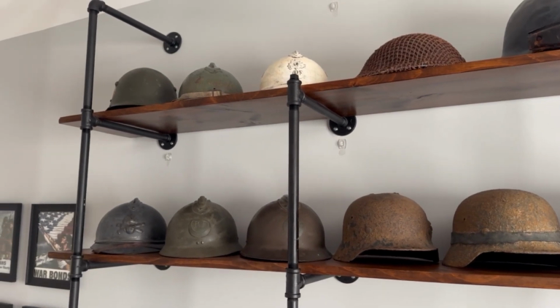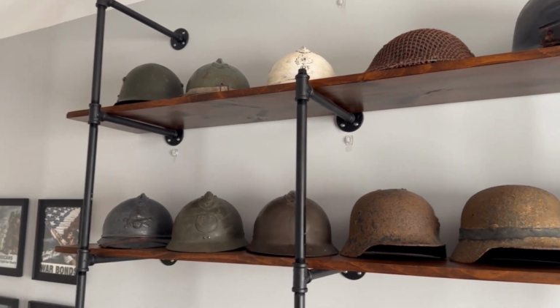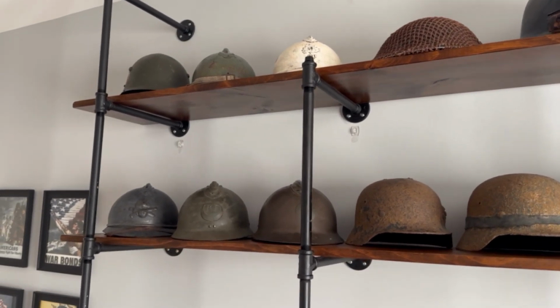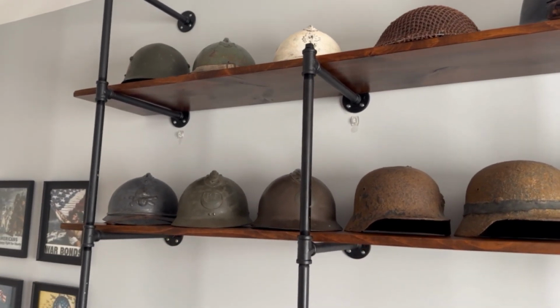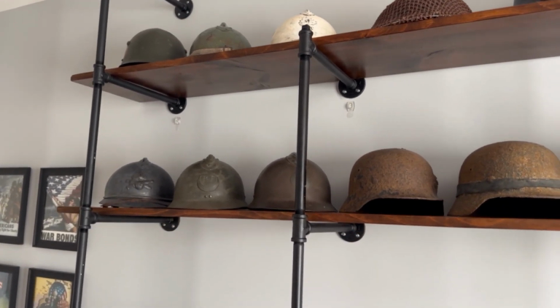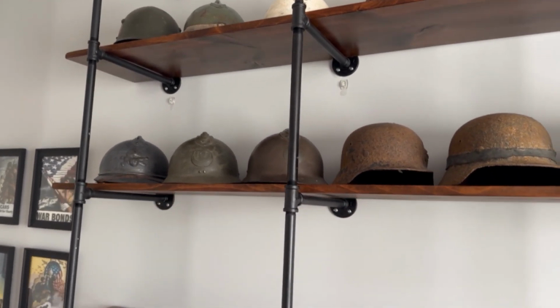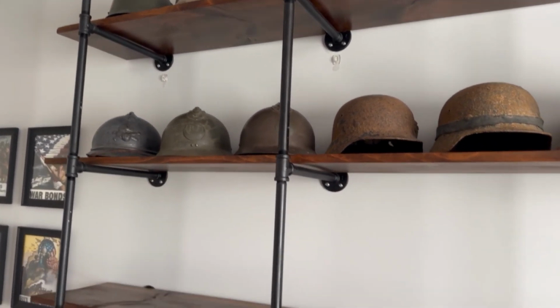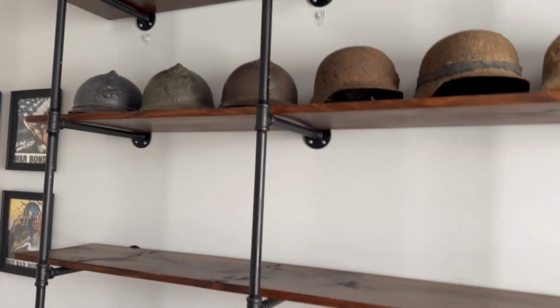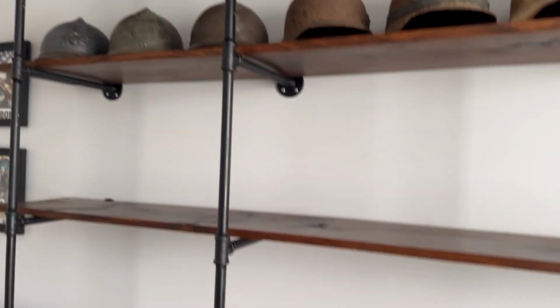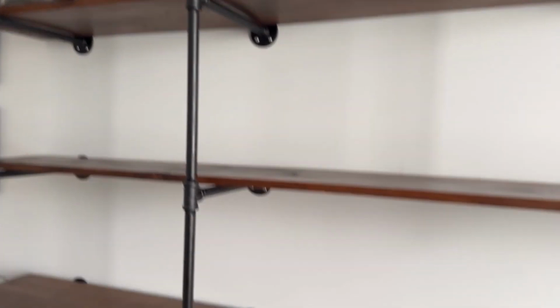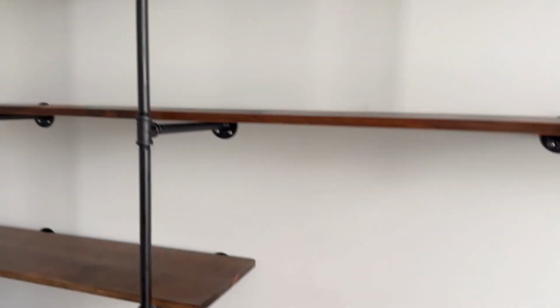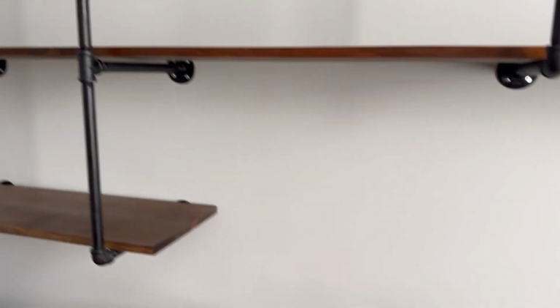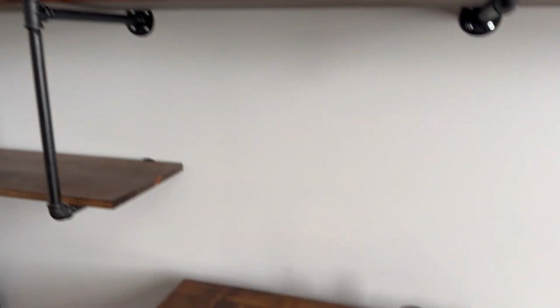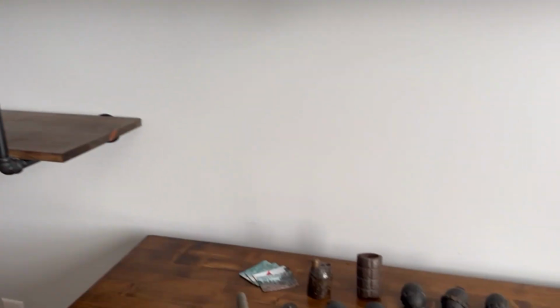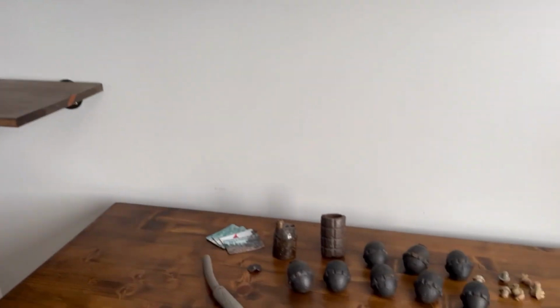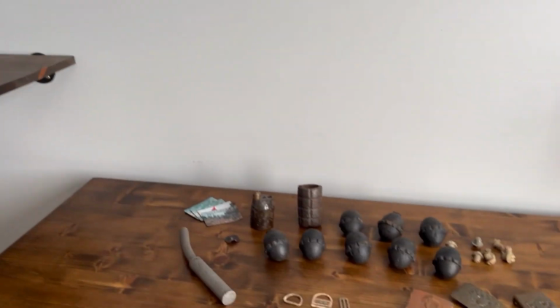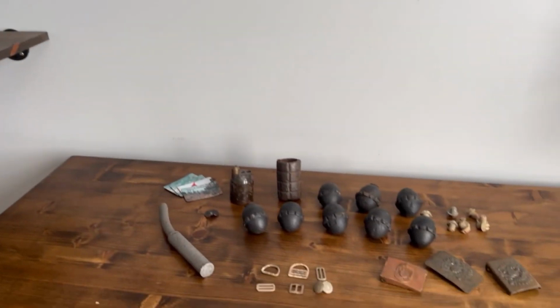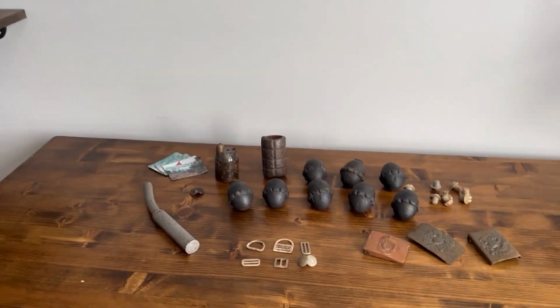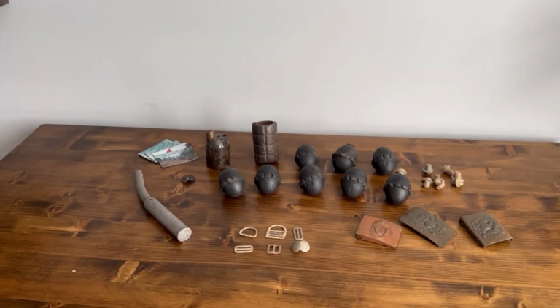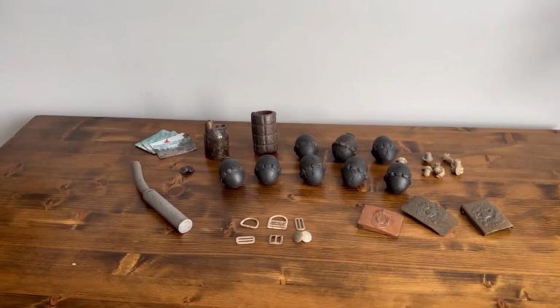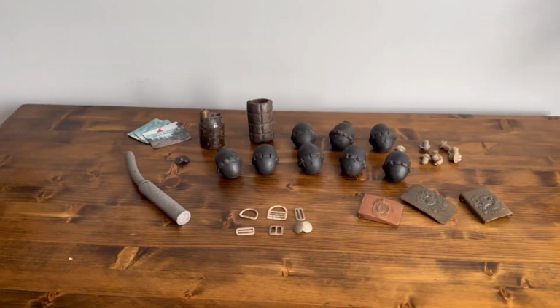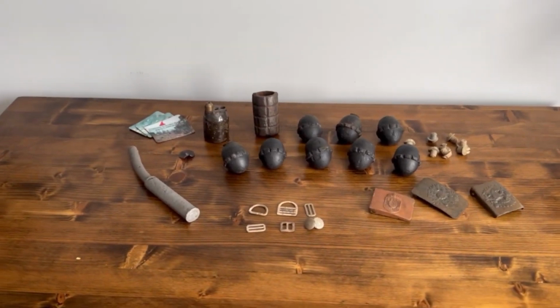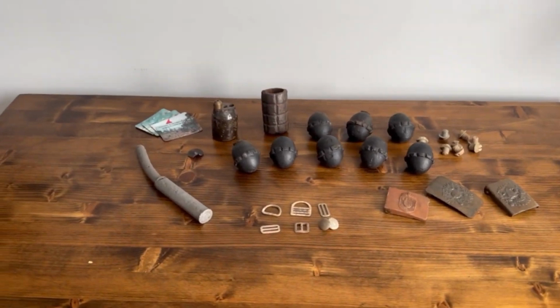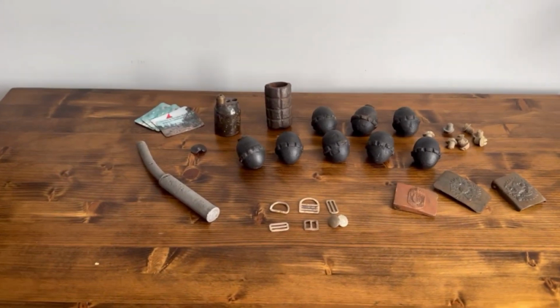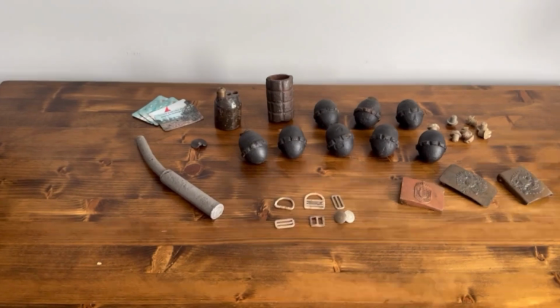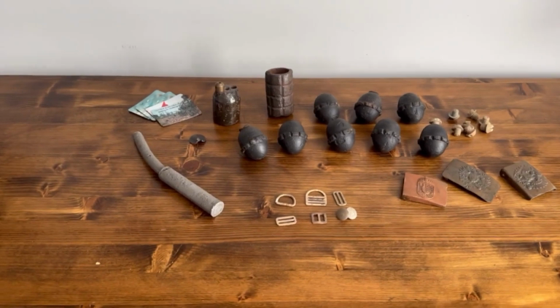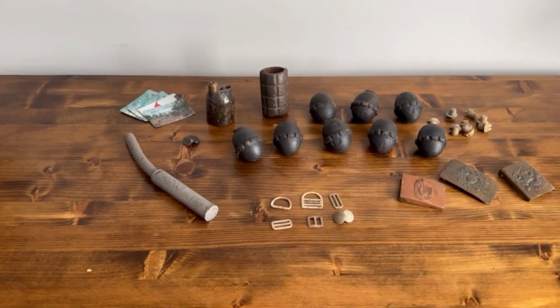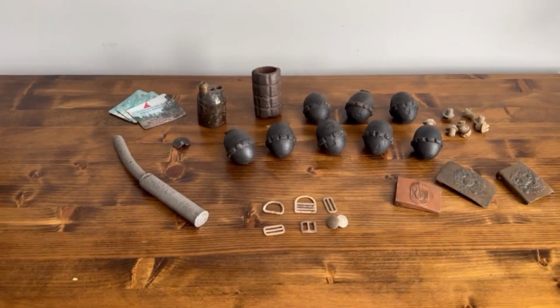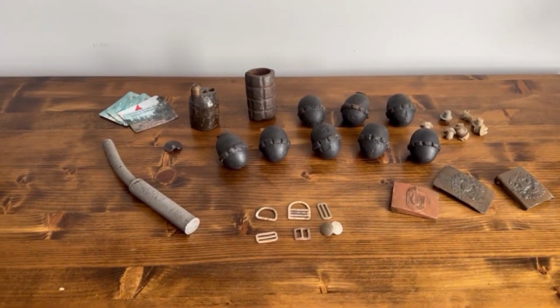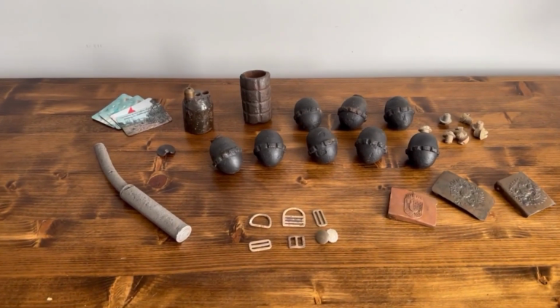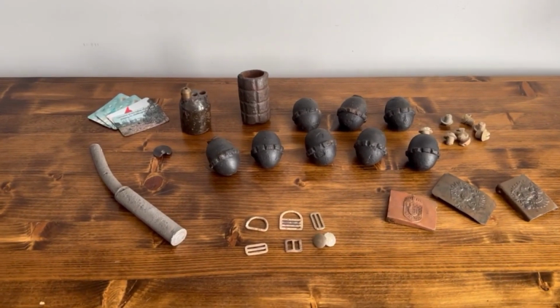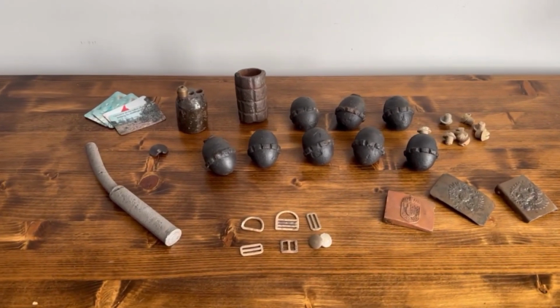So those are all the helmets that I'll be selling, and here's all the smaller items that I will be selling as well.